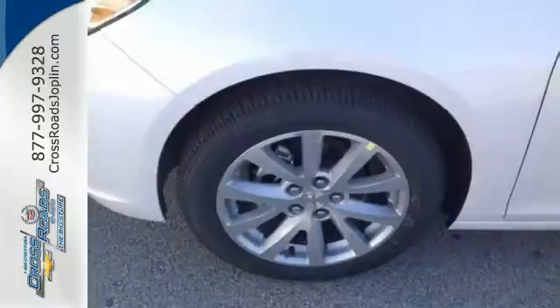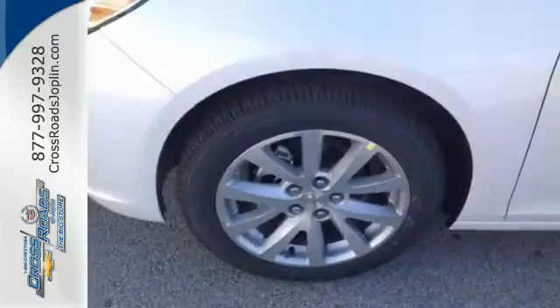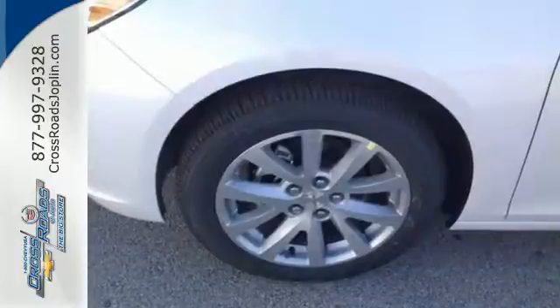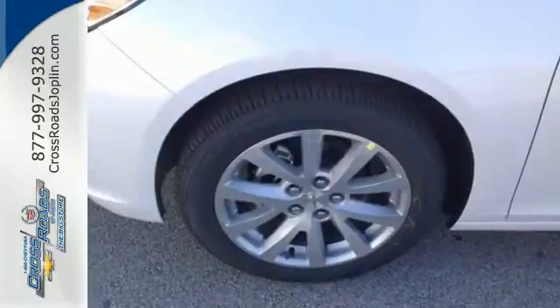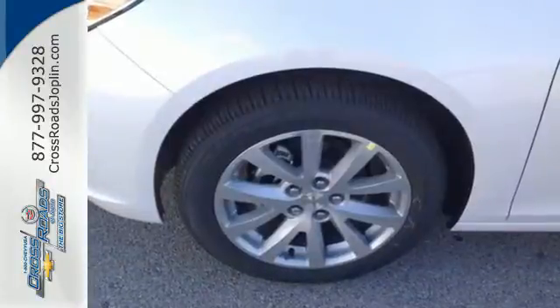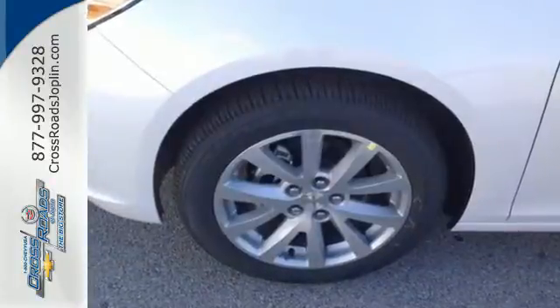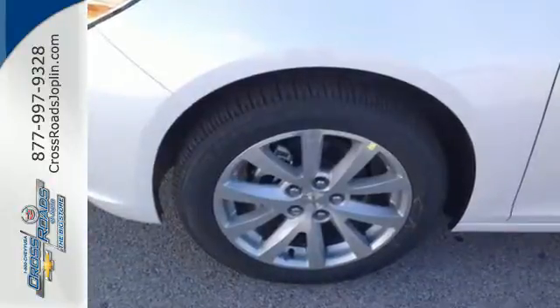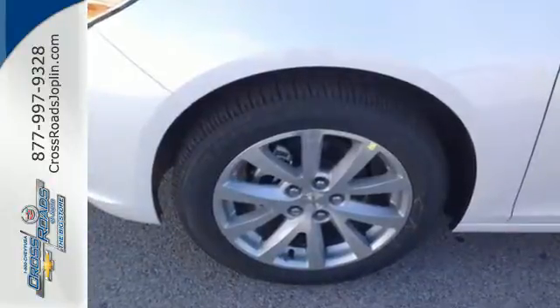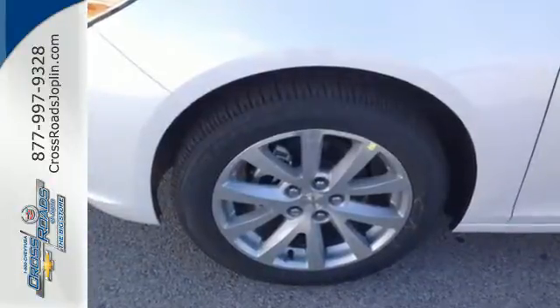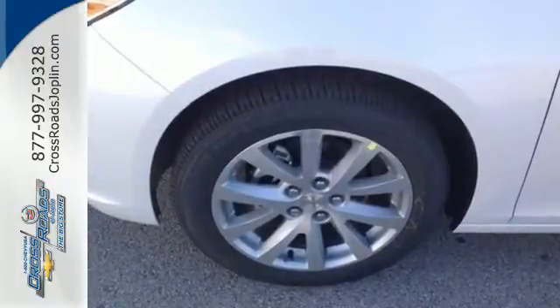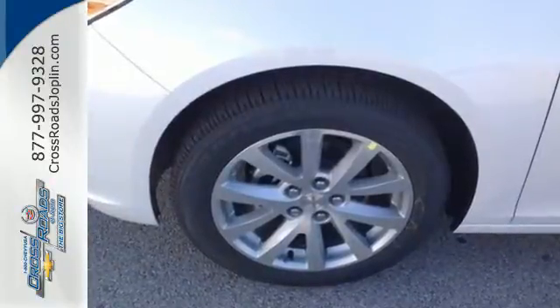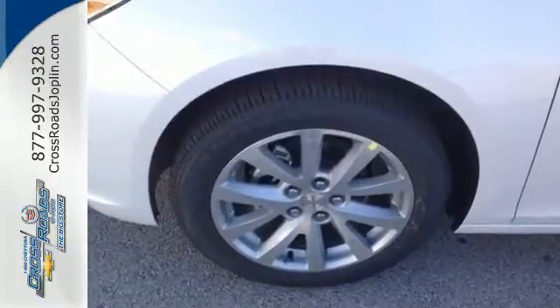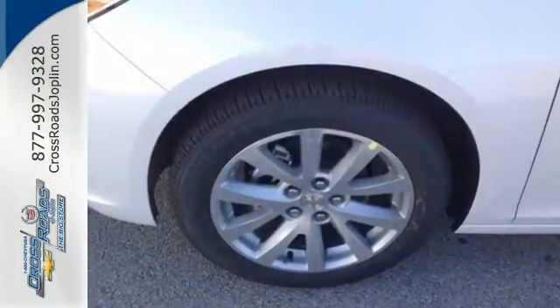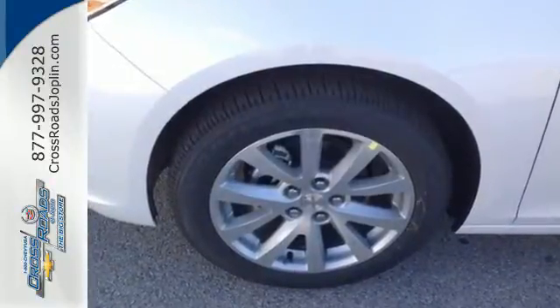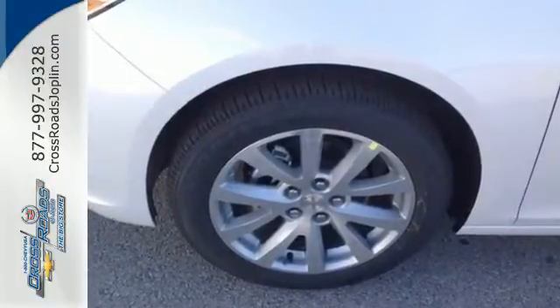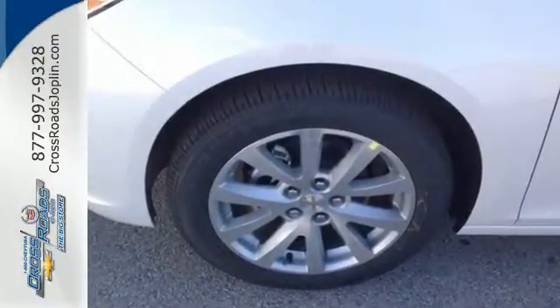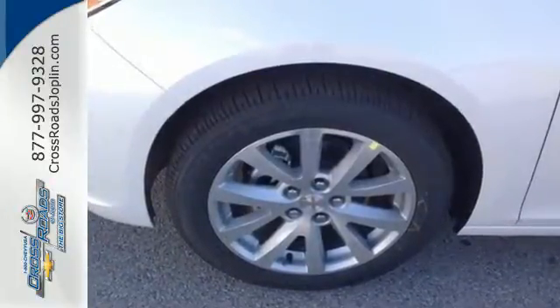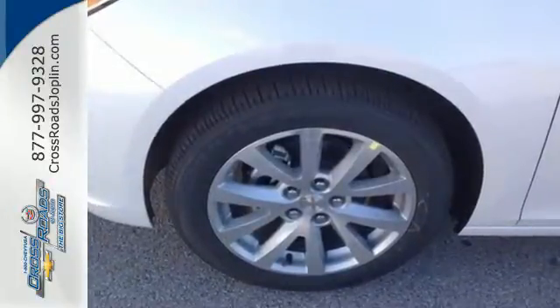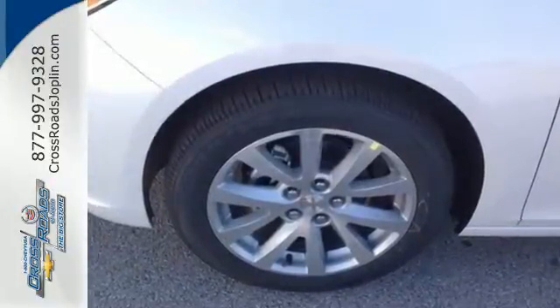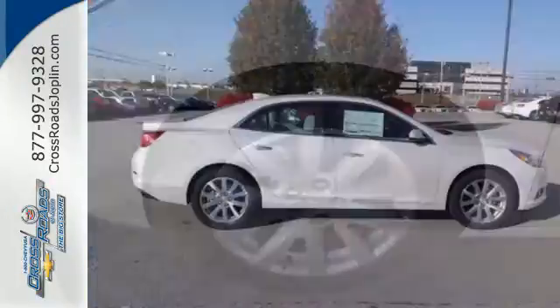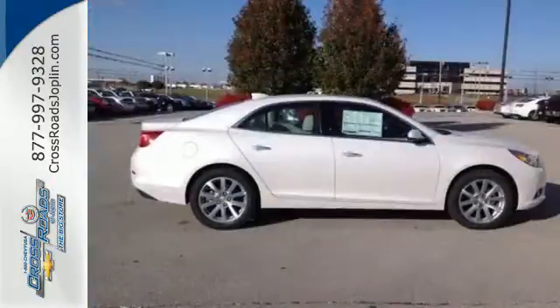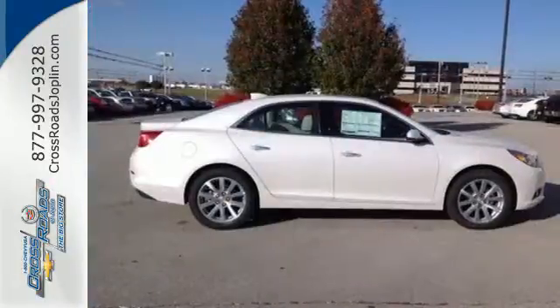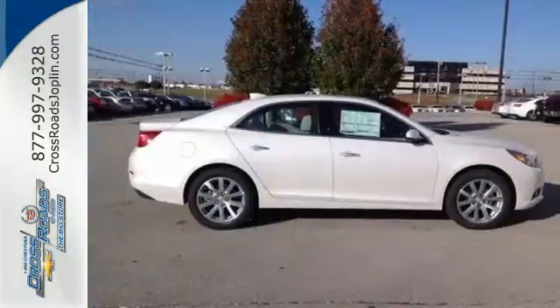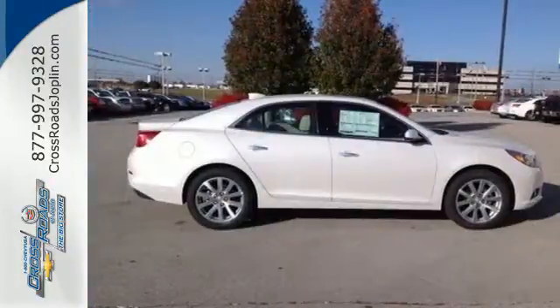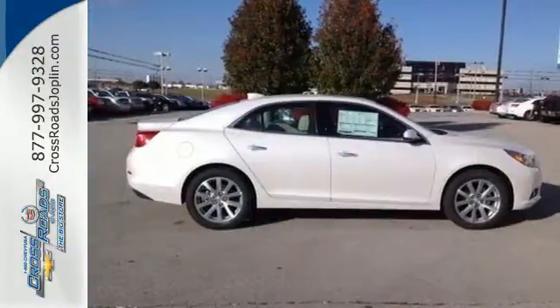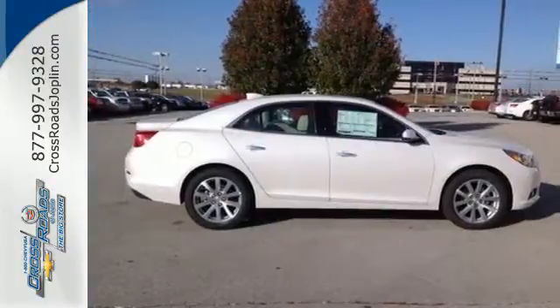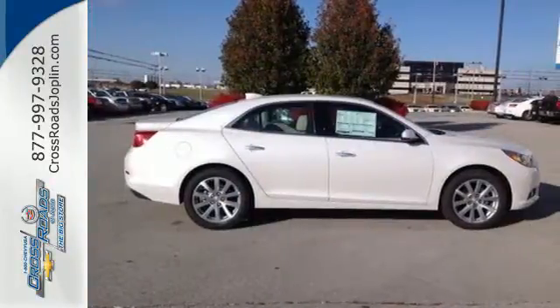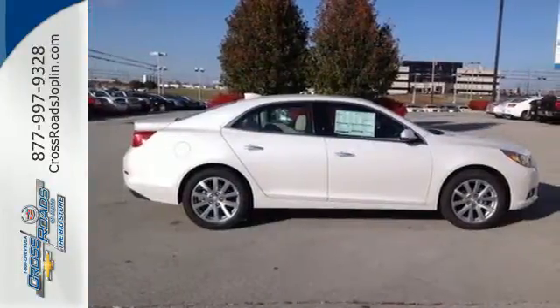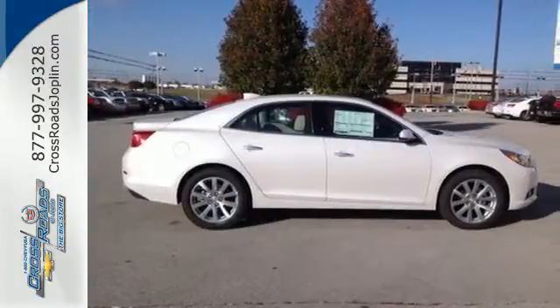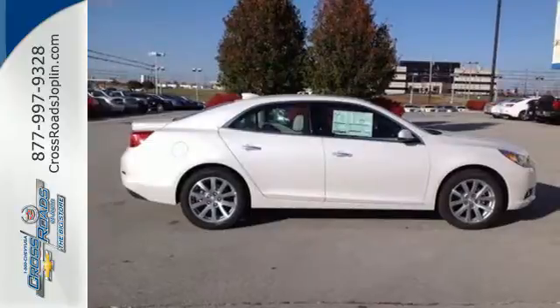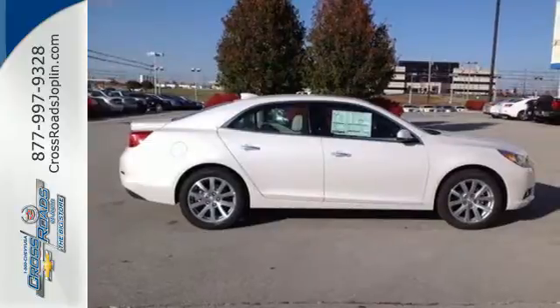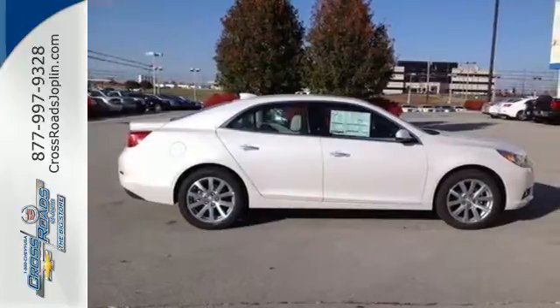Offering a true display of impressive balance, don't let this Malibu pass you by. Stop in today.